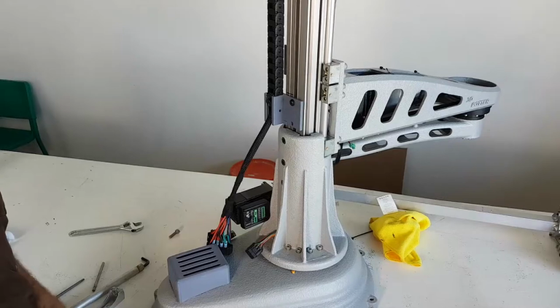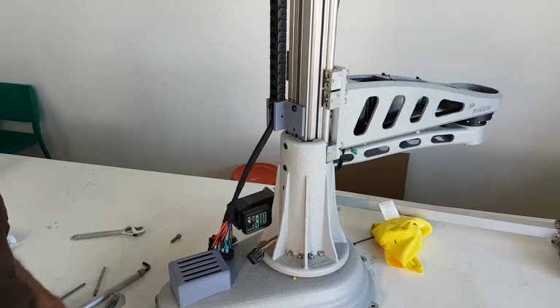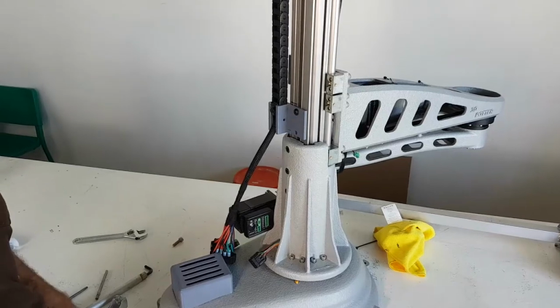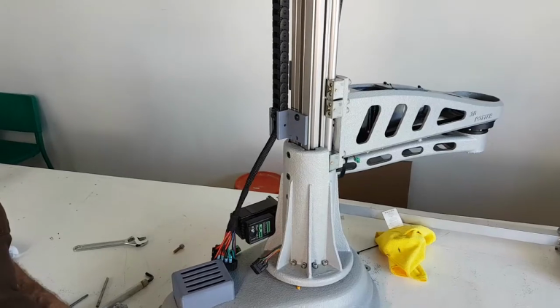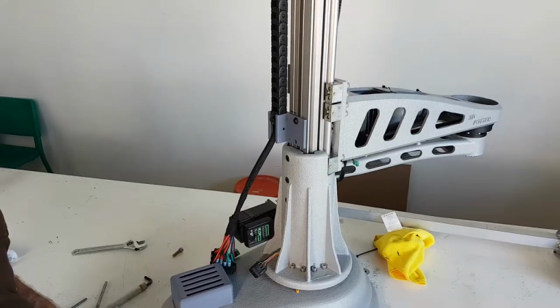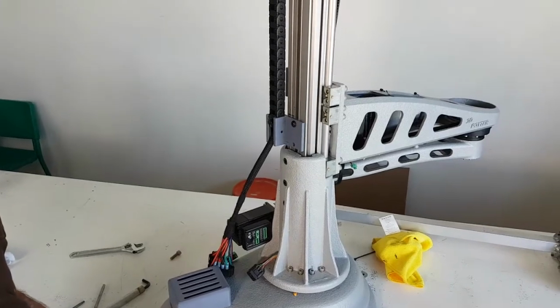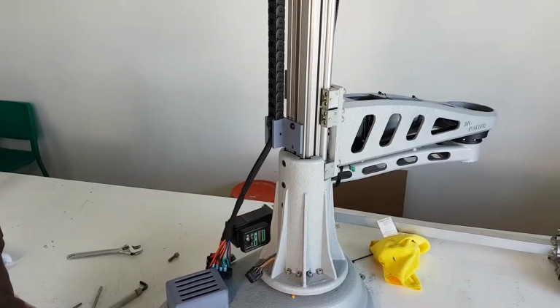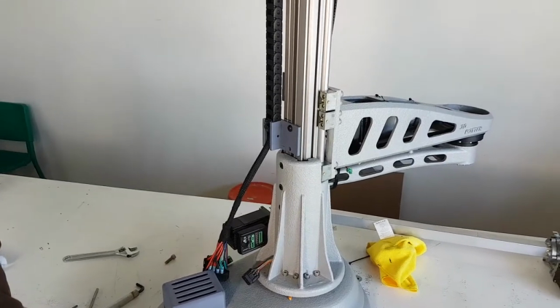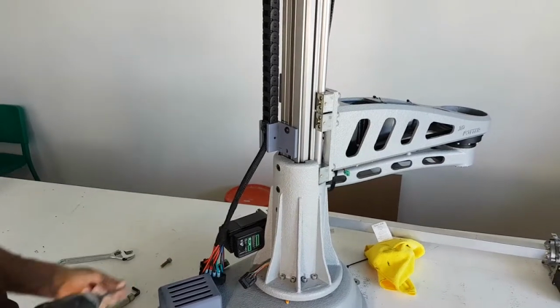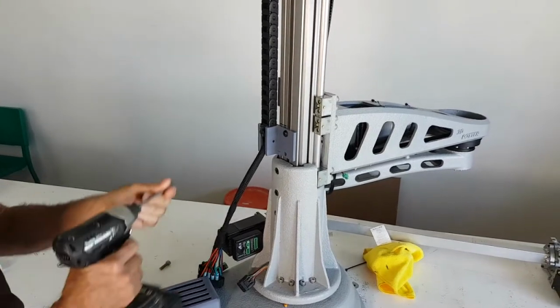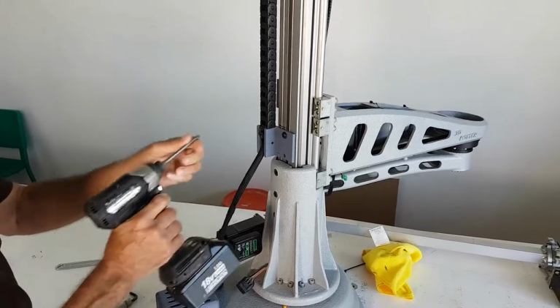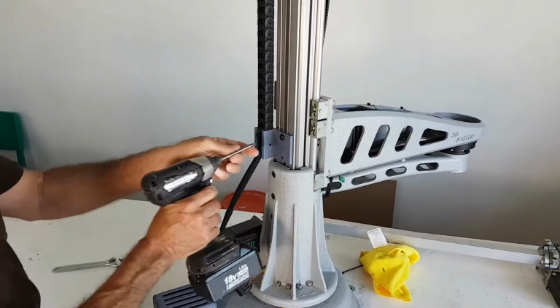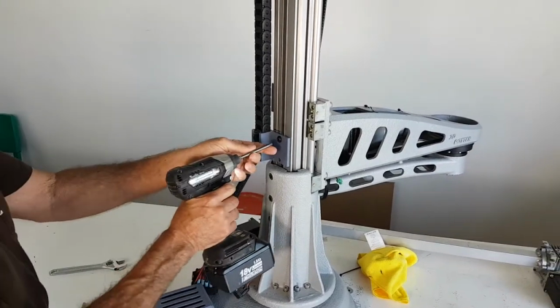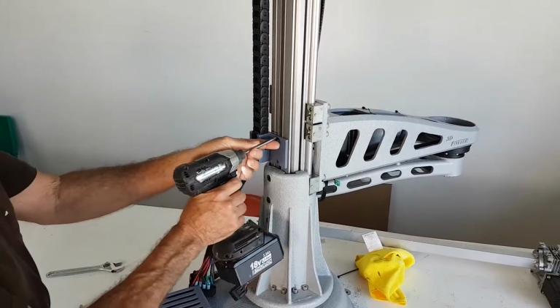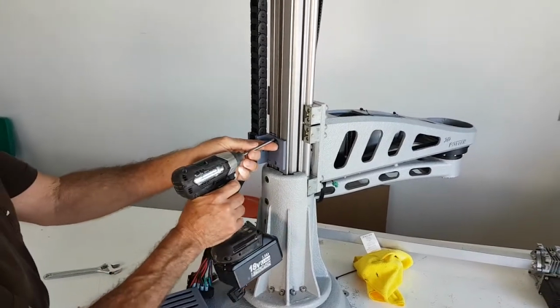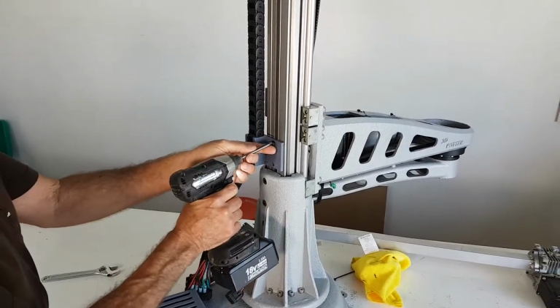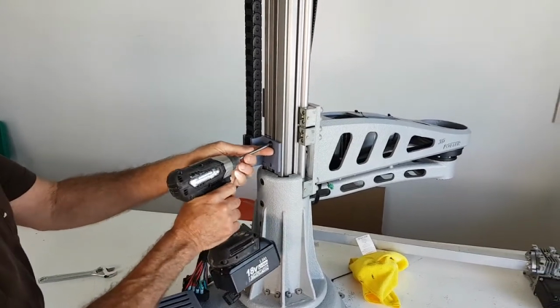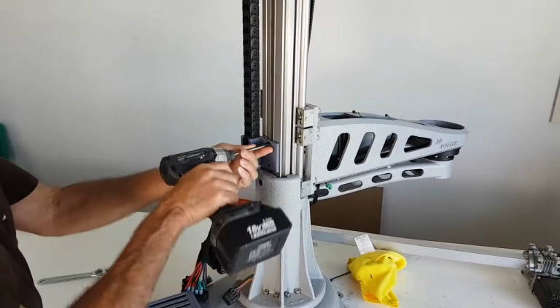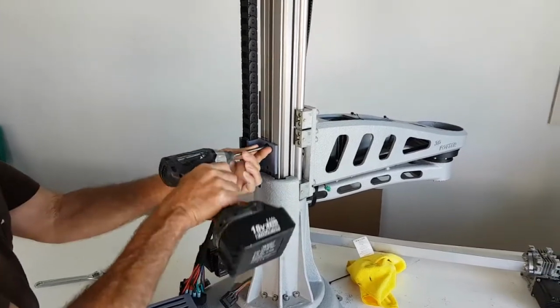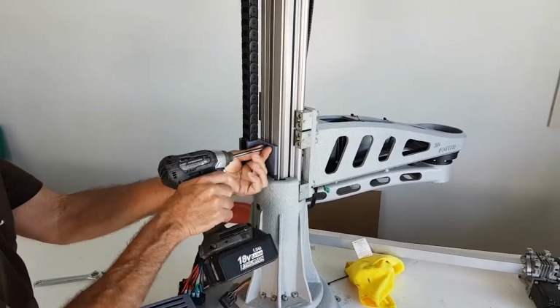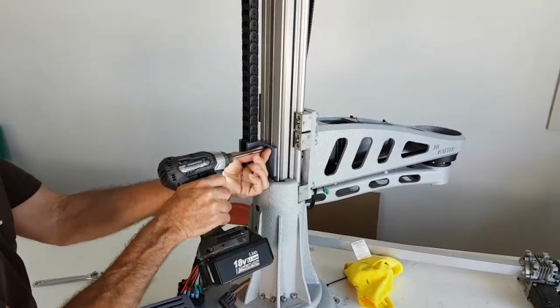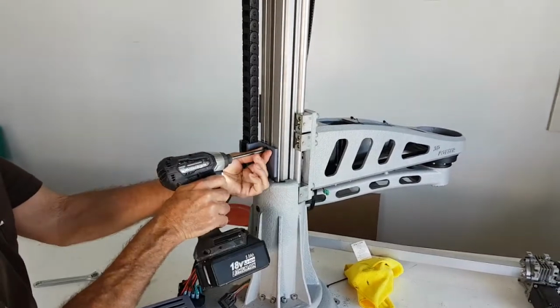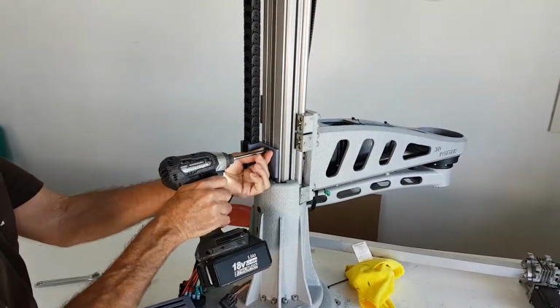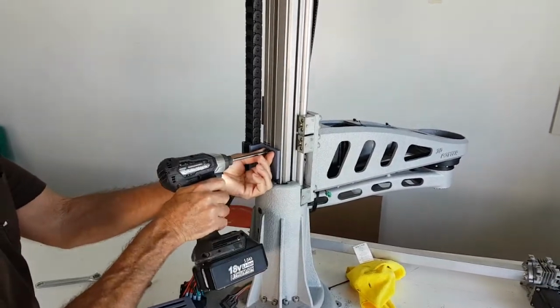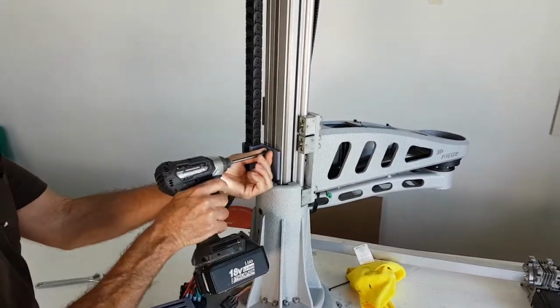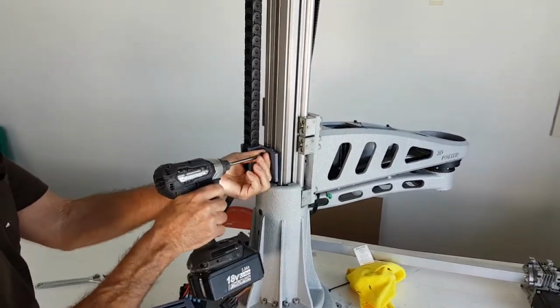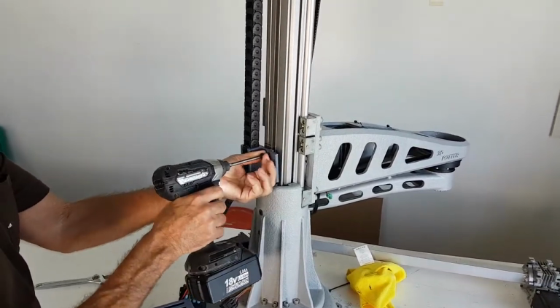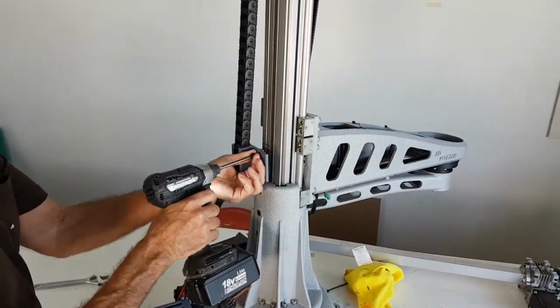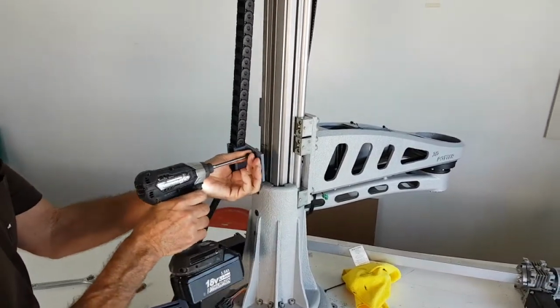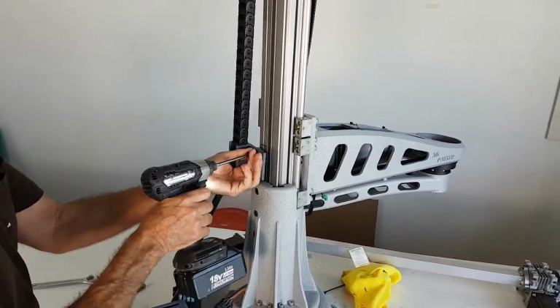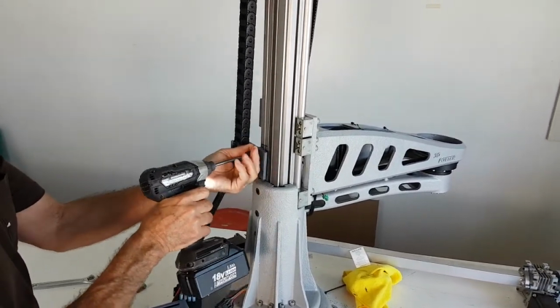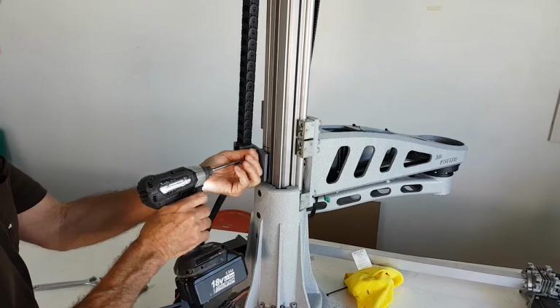This is a video on how to tighten the Z-Rail on one of 3D Potter's Scarra printers.